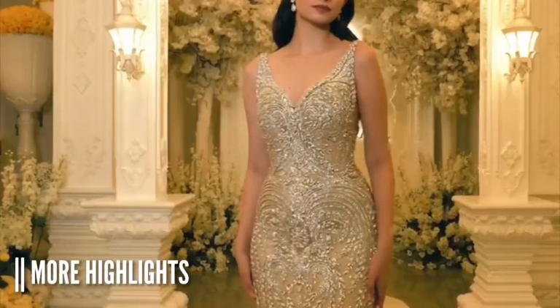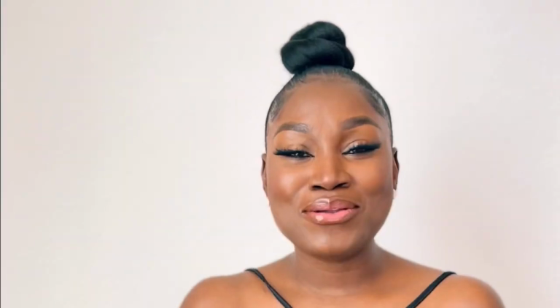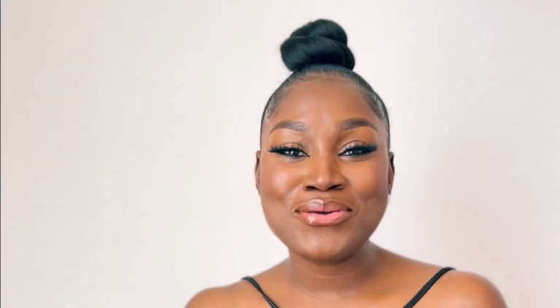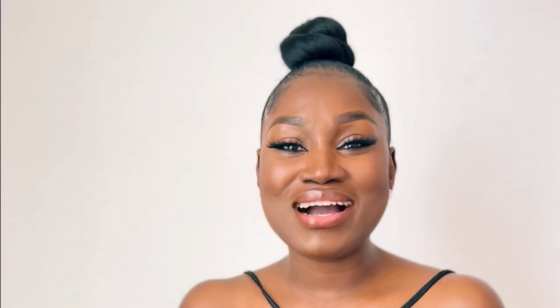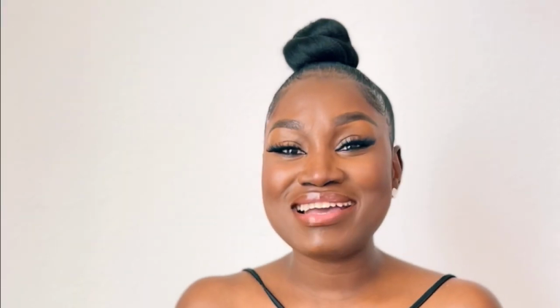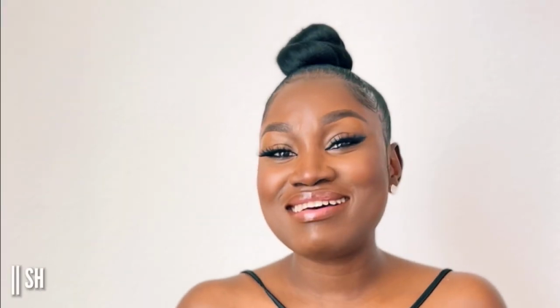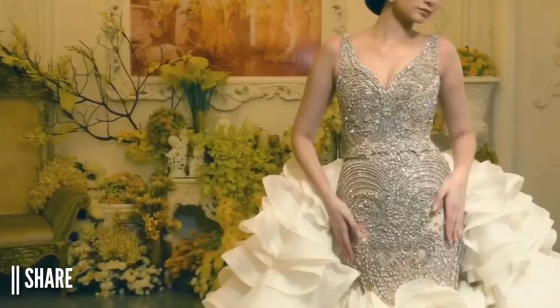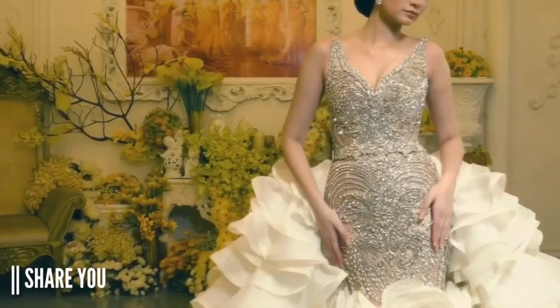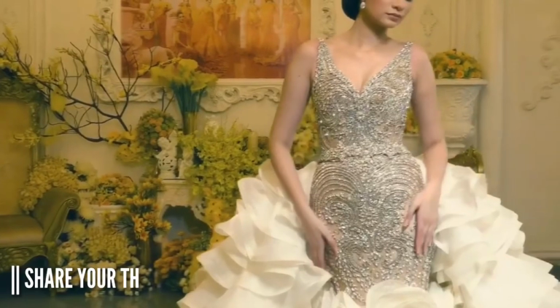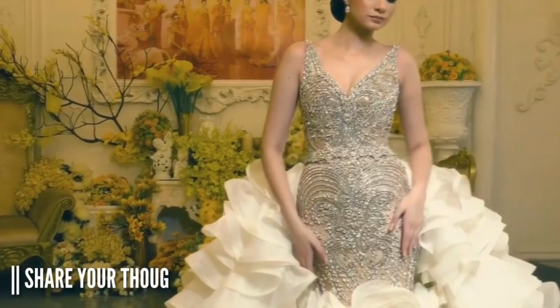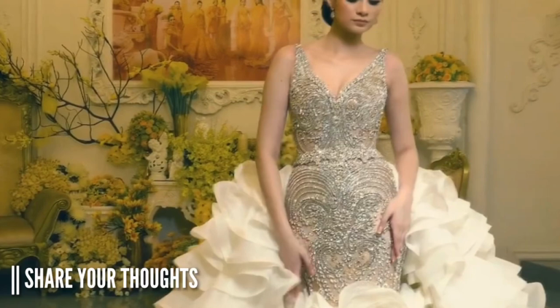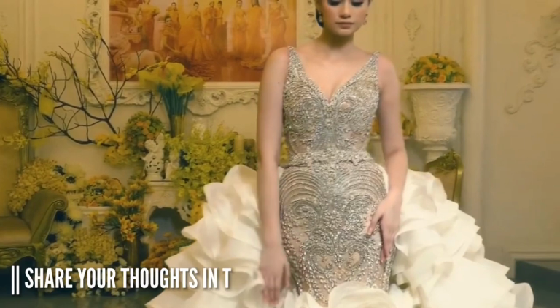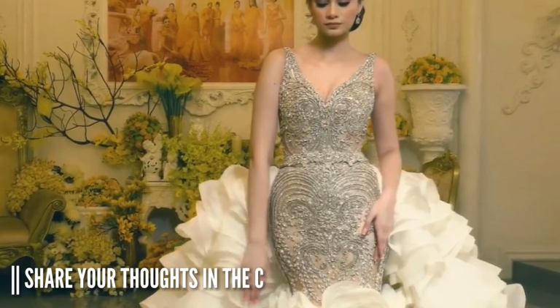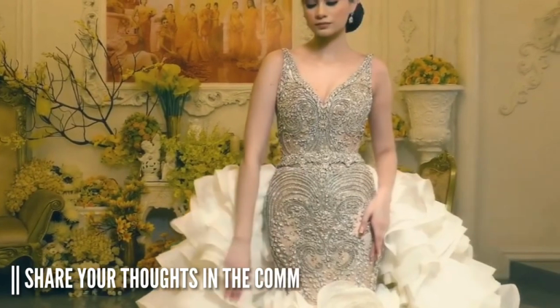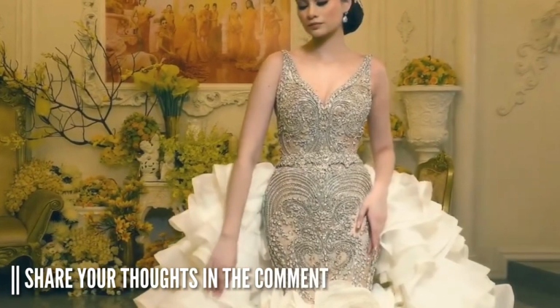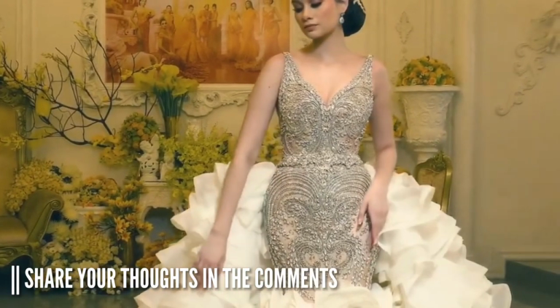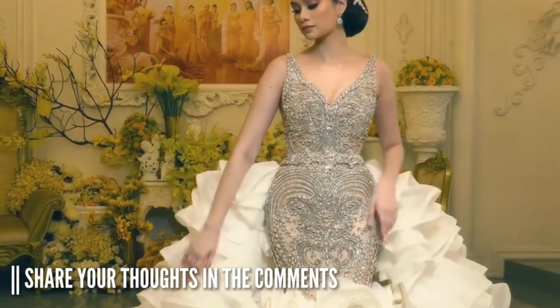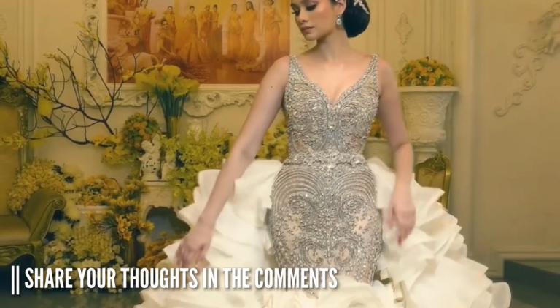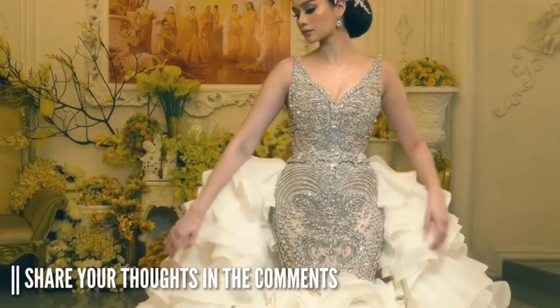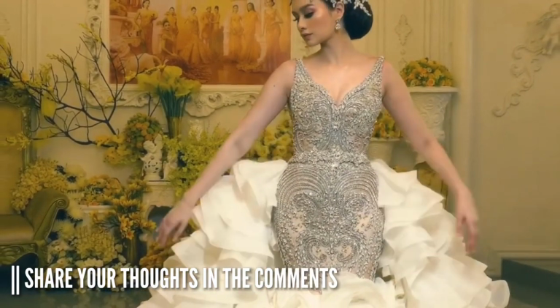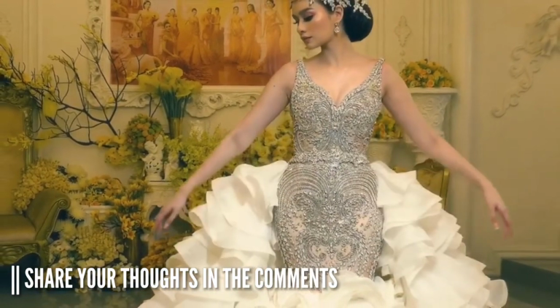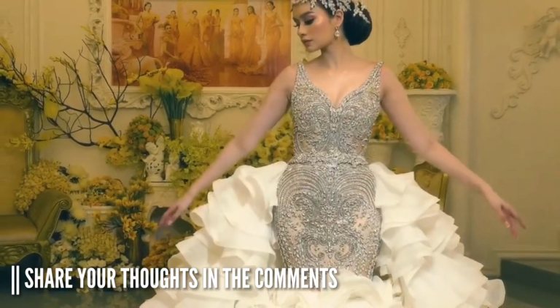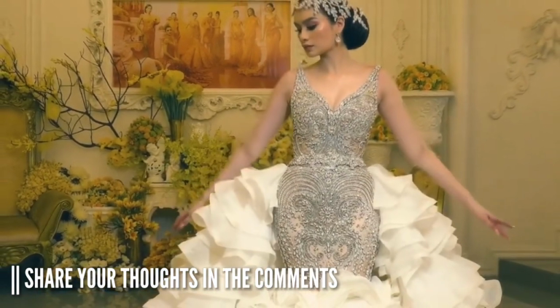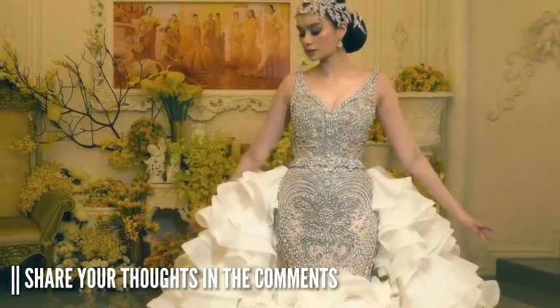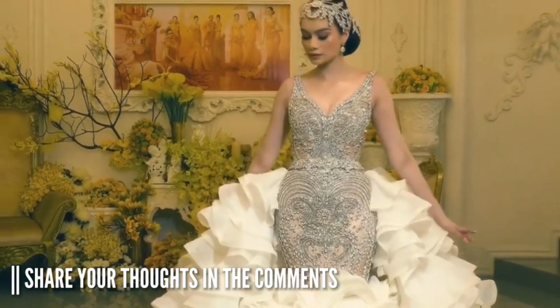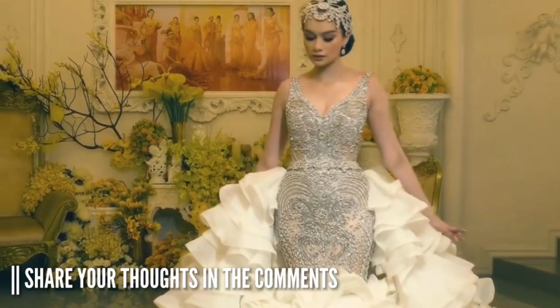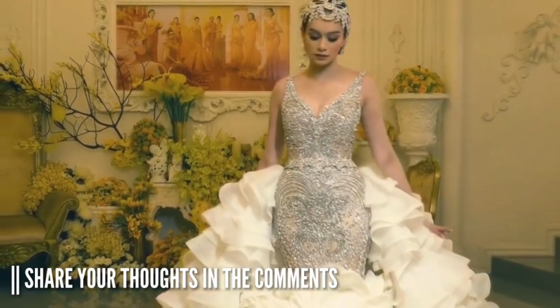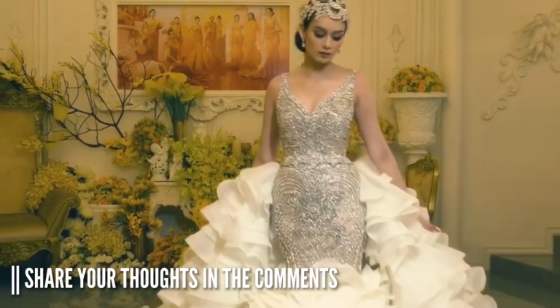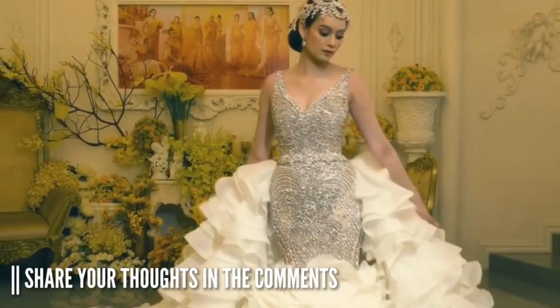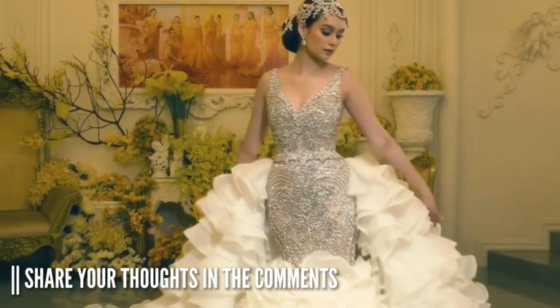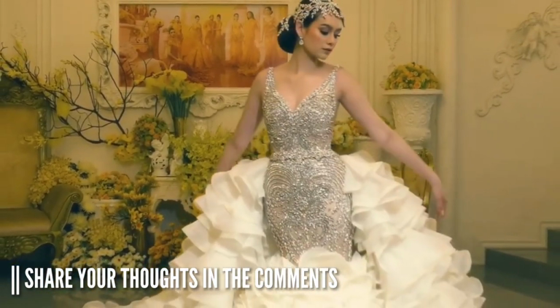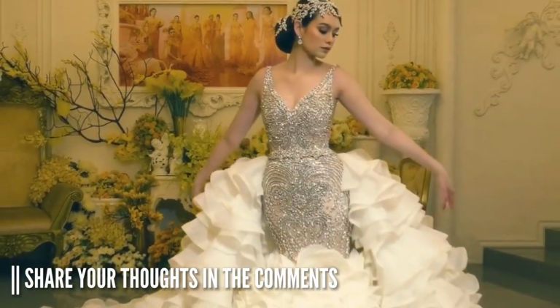I know you guys love dramatic looks, but let me know — share your thoughts in the comments below.